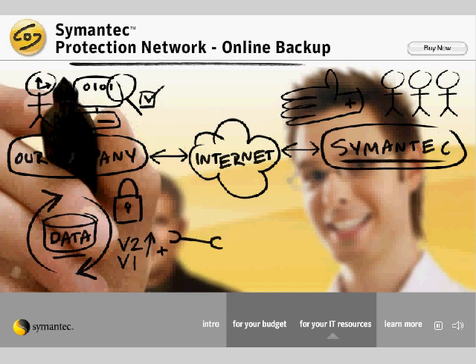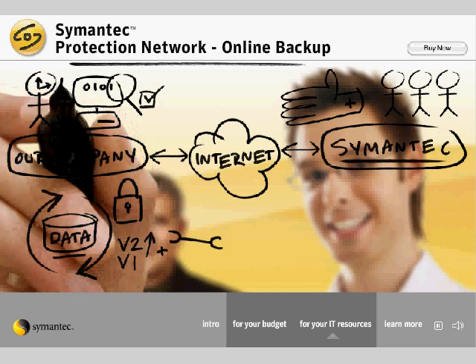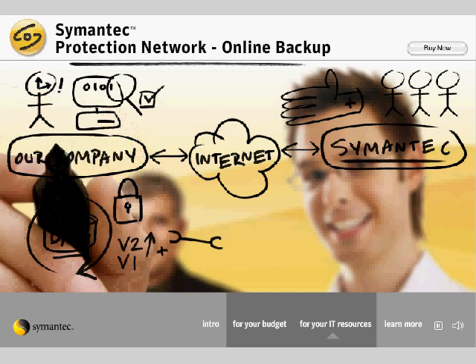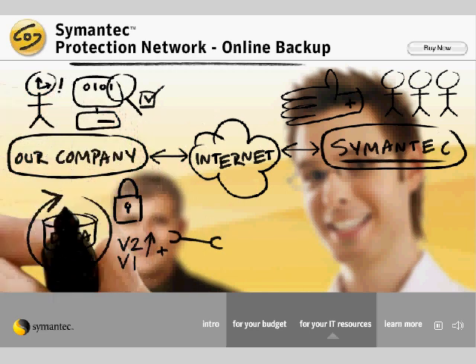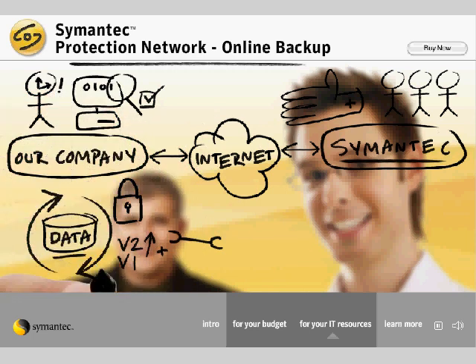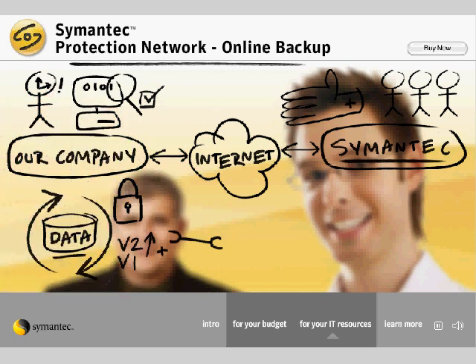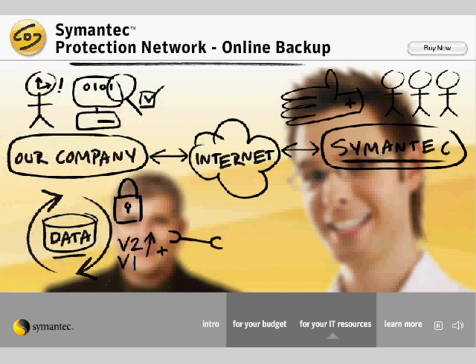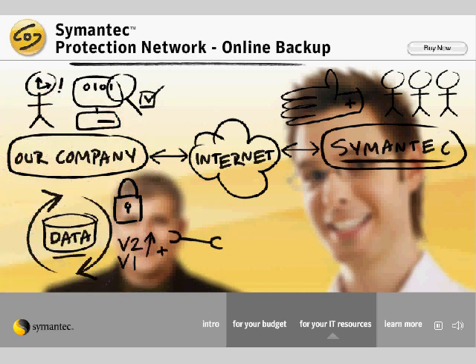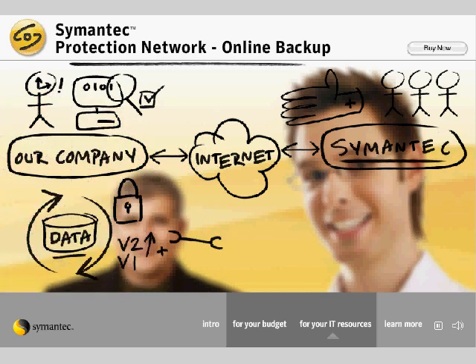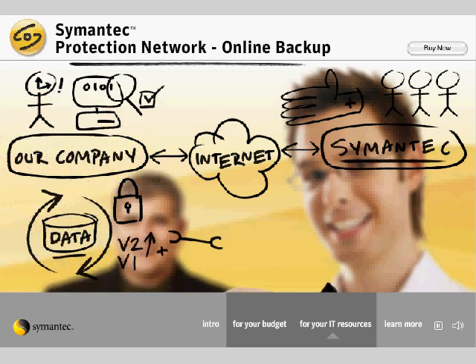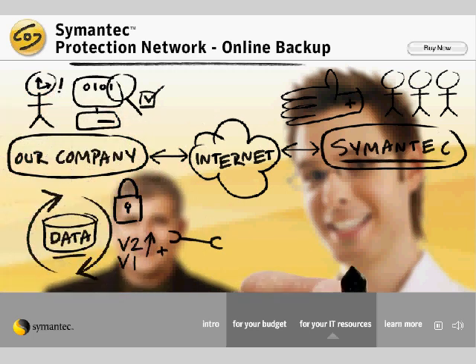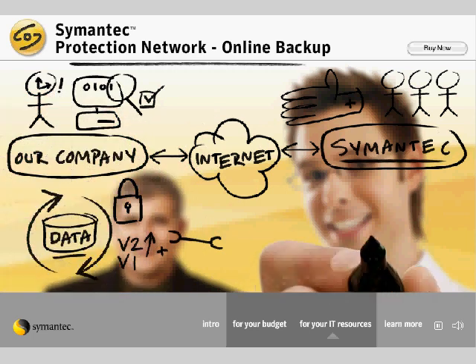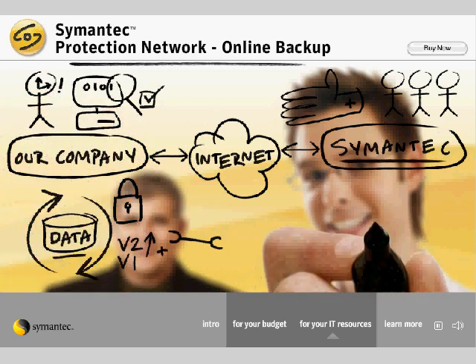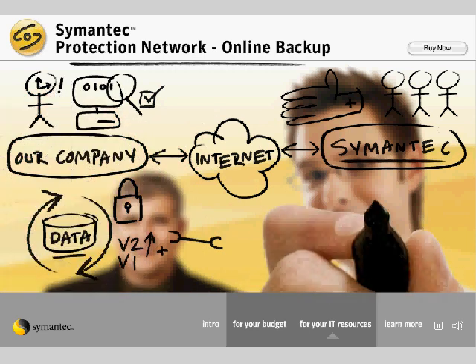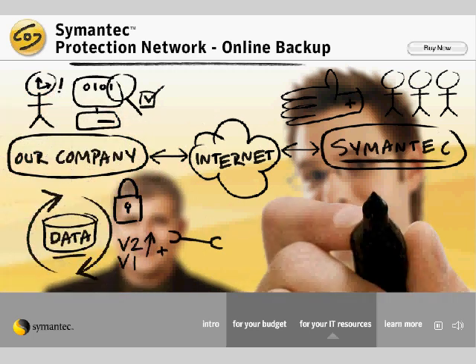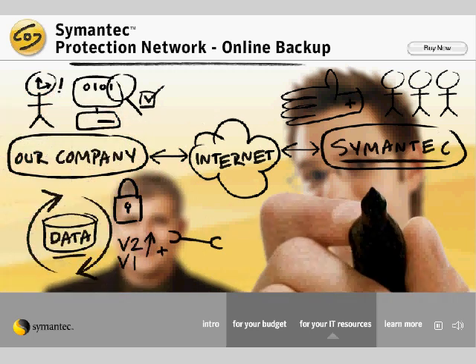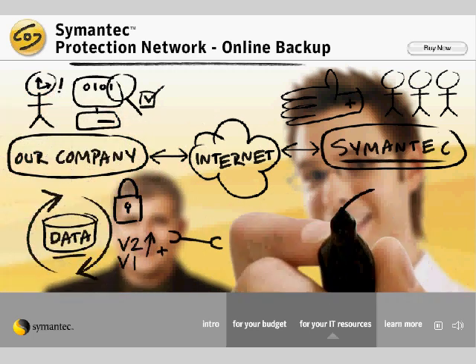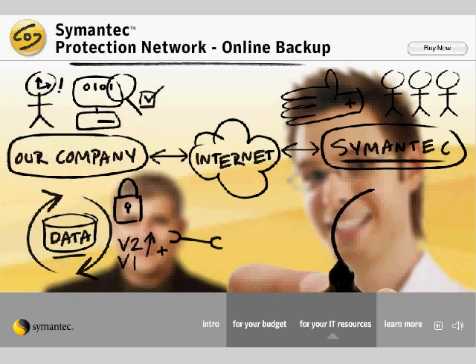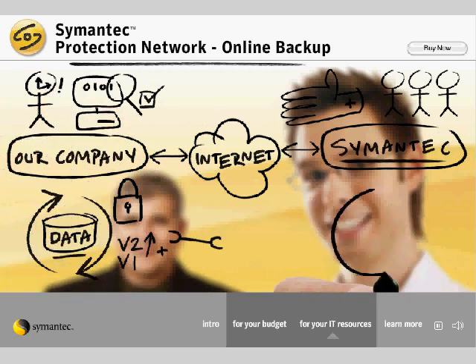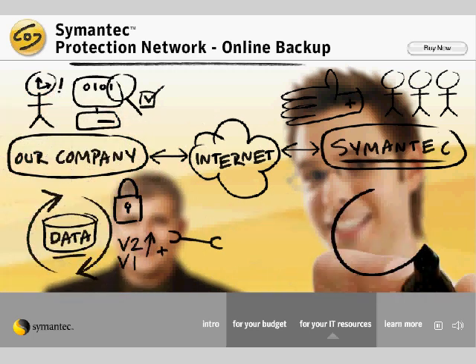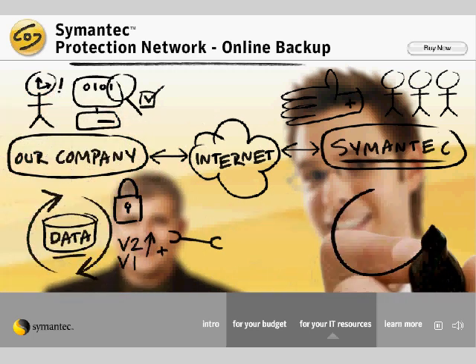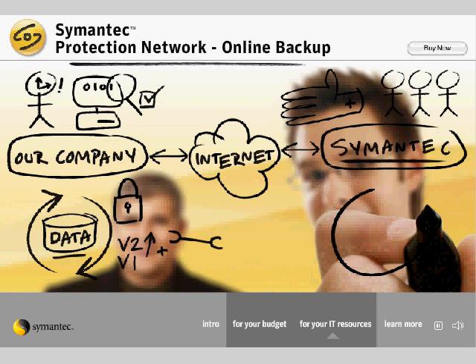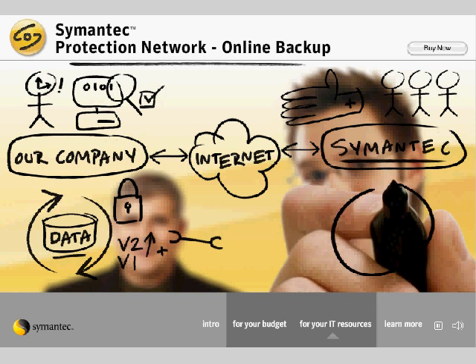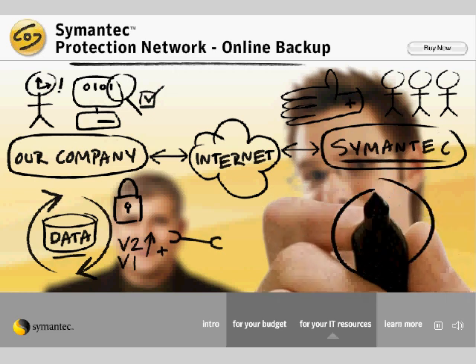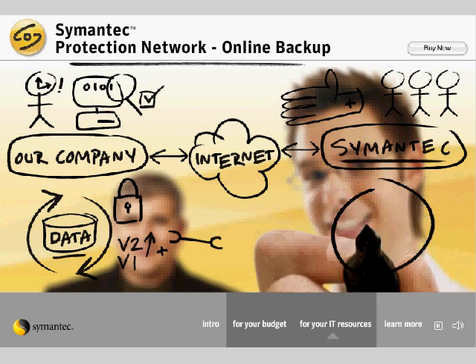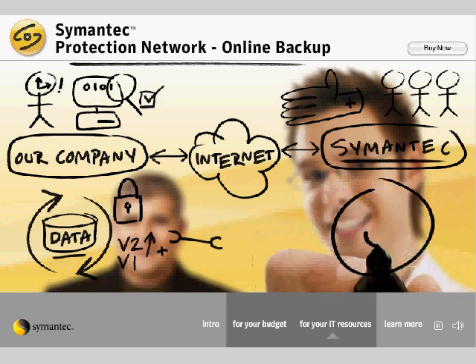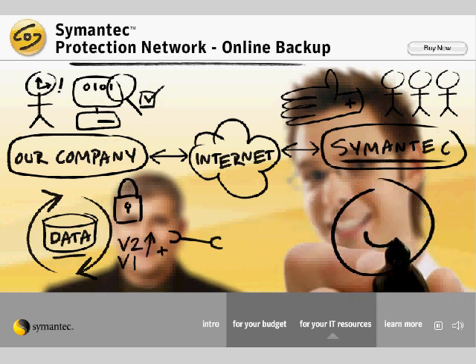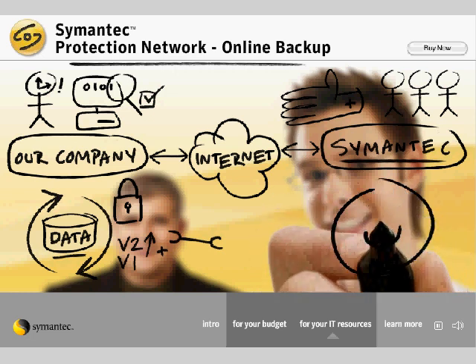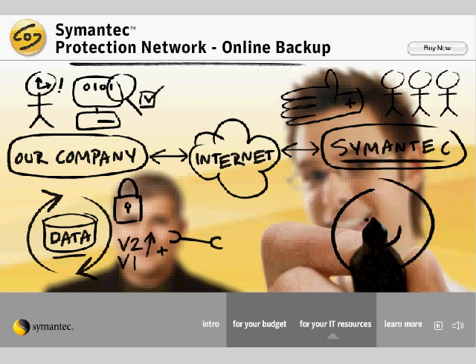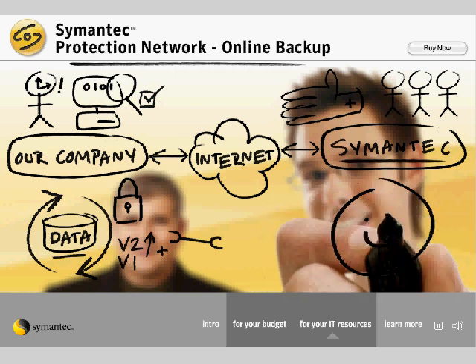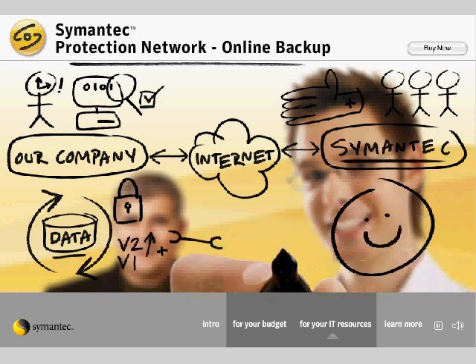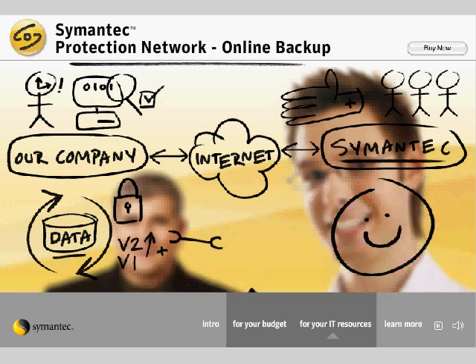The IT staff are pretty busy around here, but thanks to Symantec Online Backup, we know our data backups are taken care of.